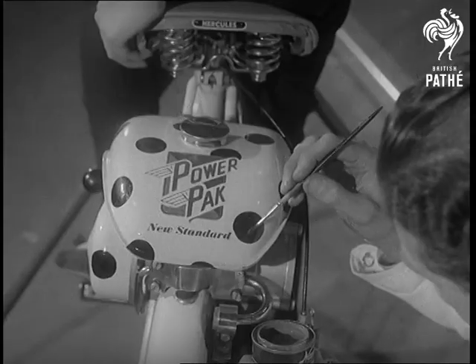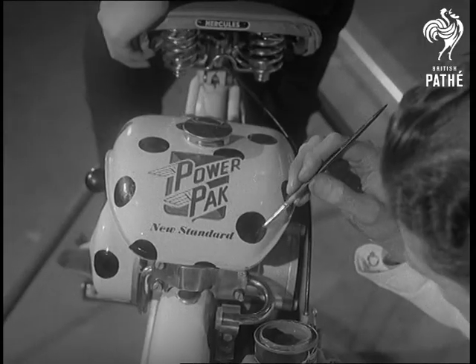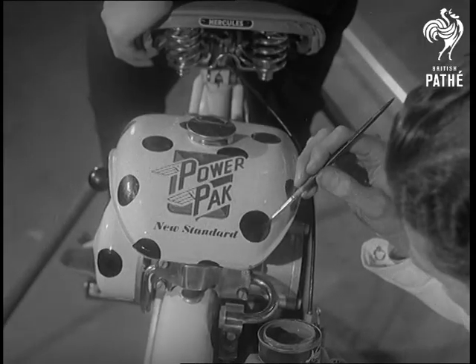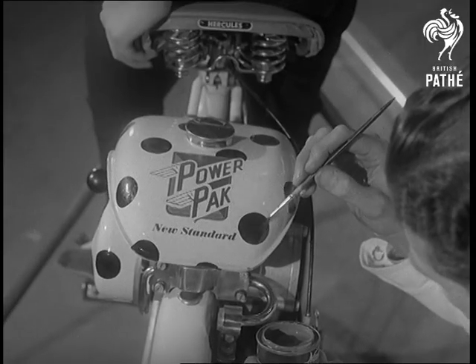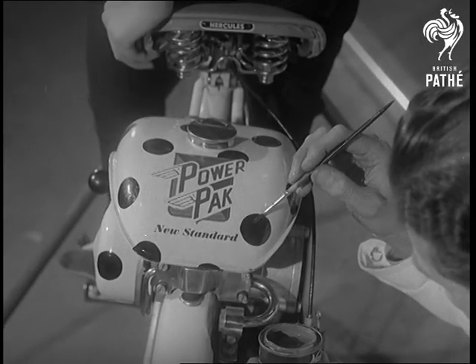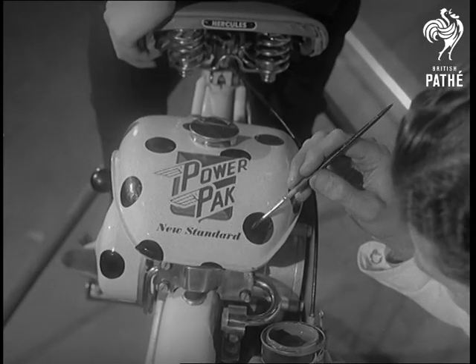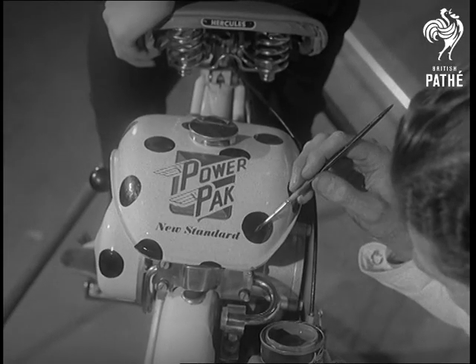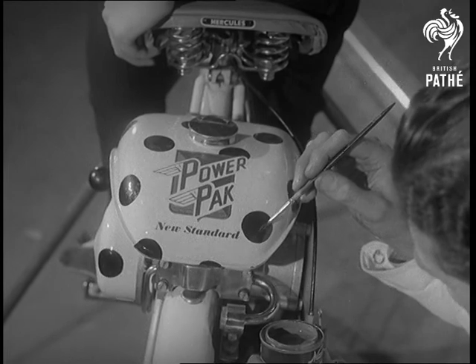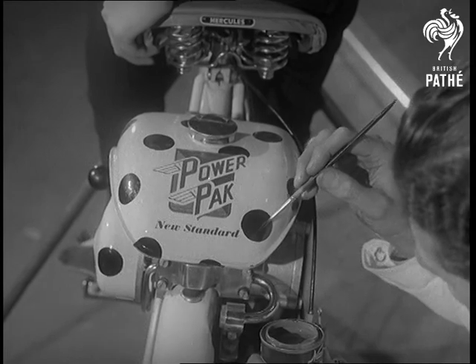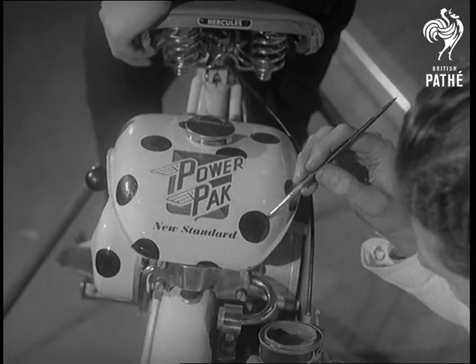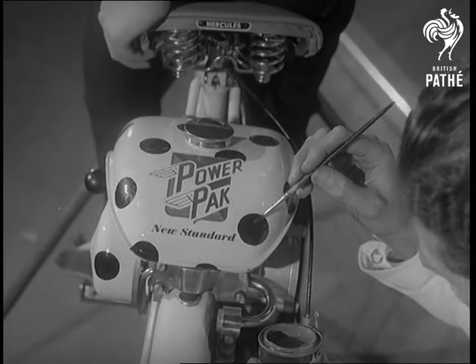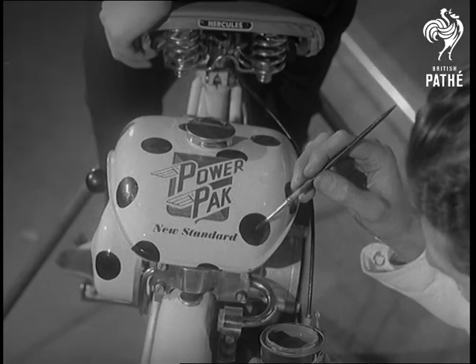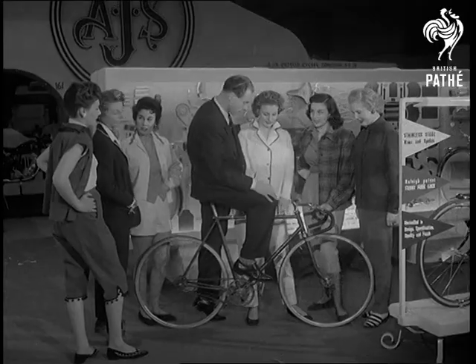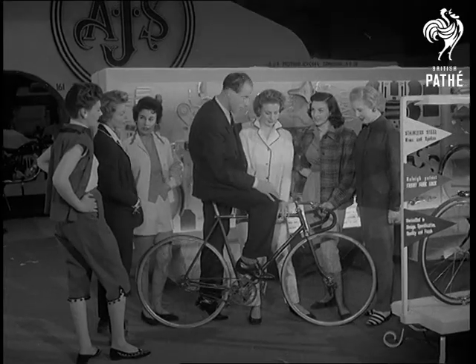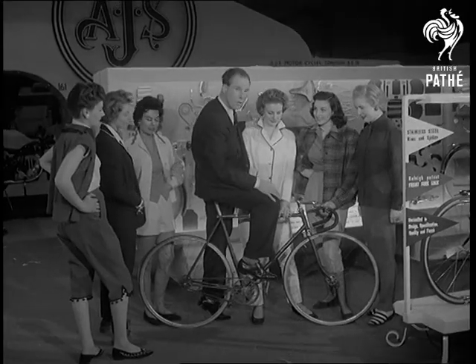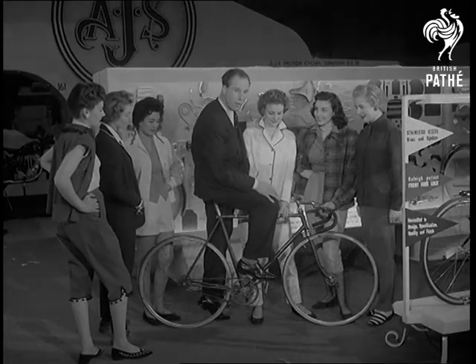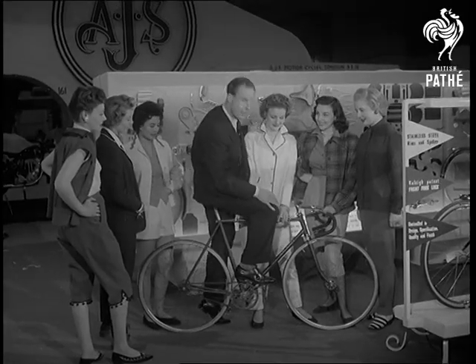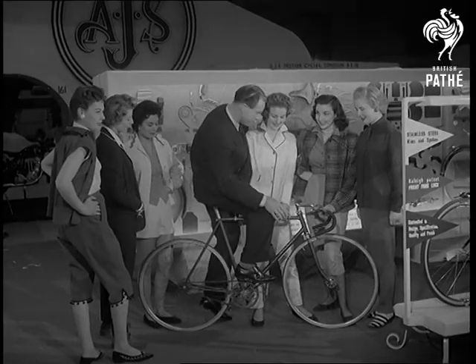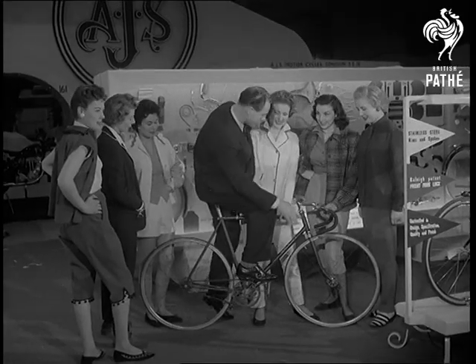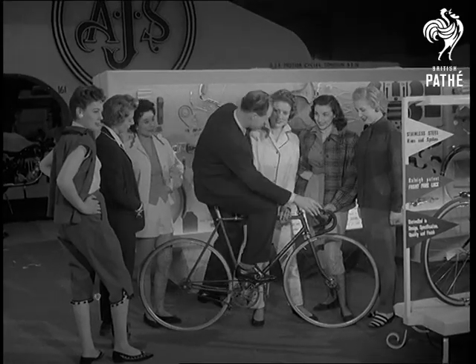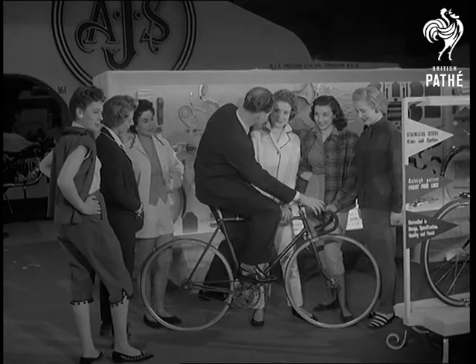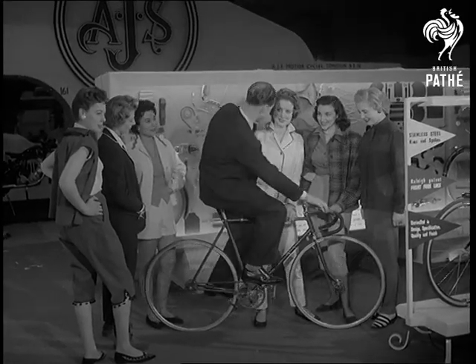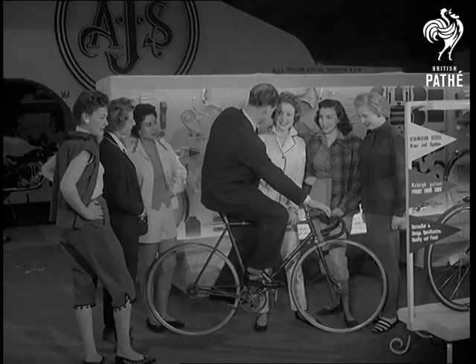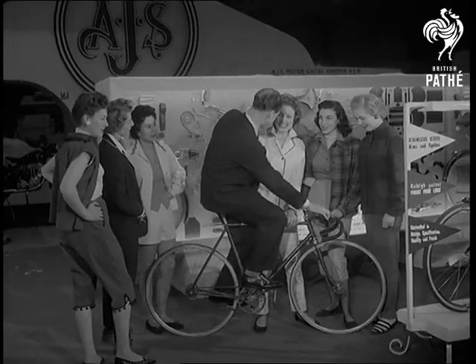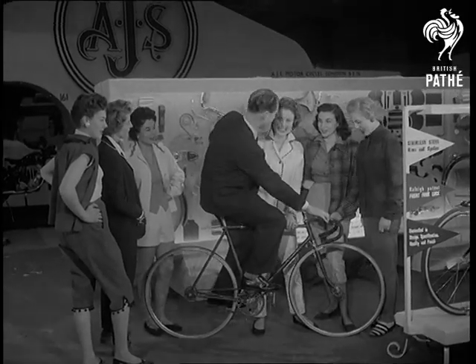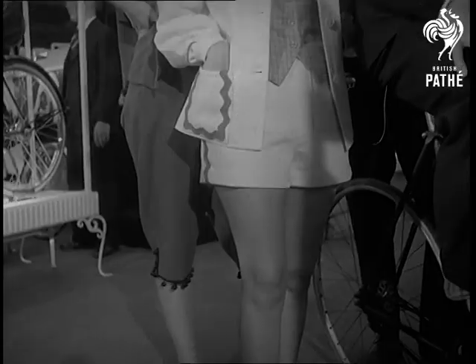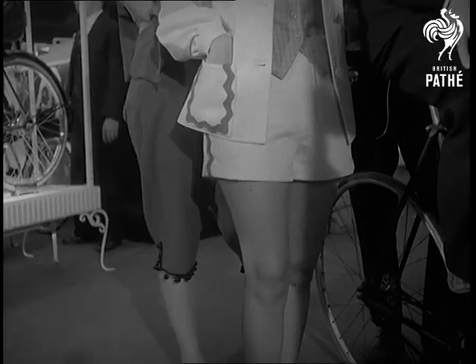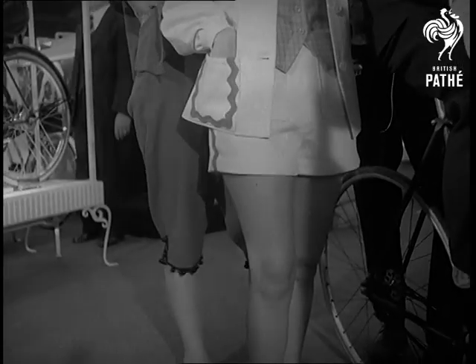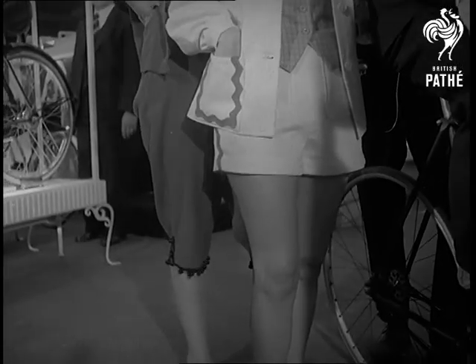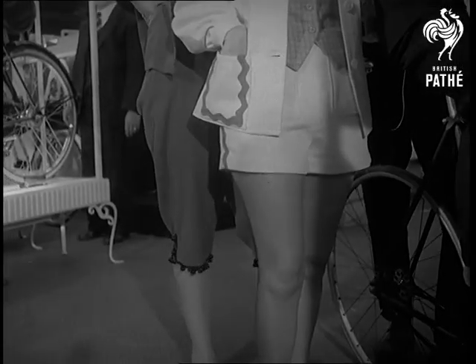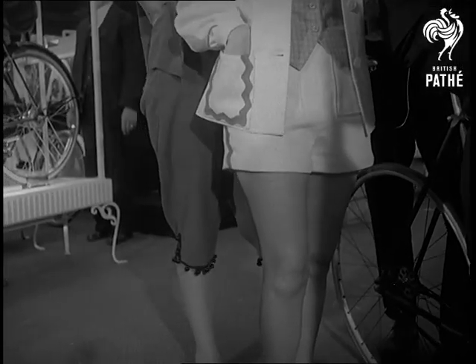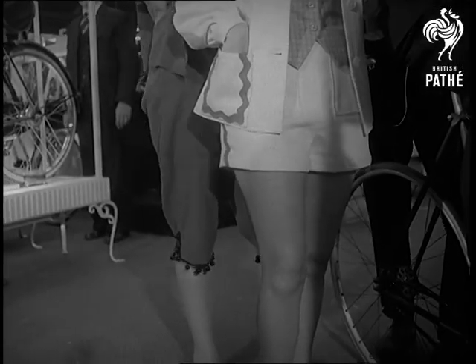Now for a glimpse of the new cycles, and here's champion Reg Harris showing the latest rally to a group of fashion-minded girl enthusiasts.